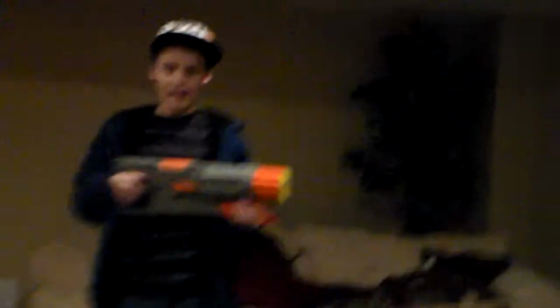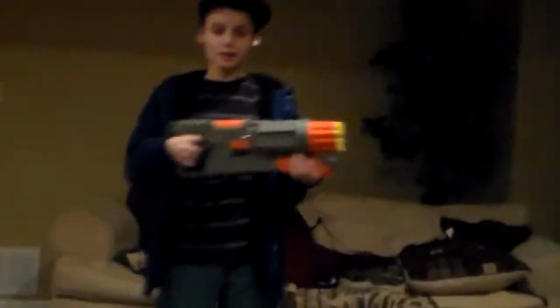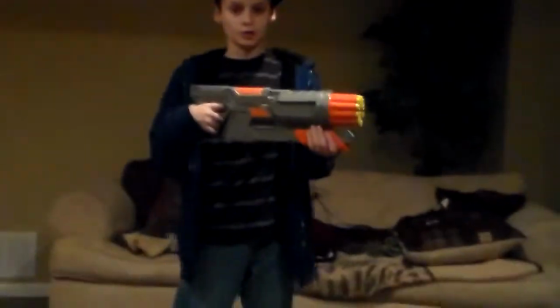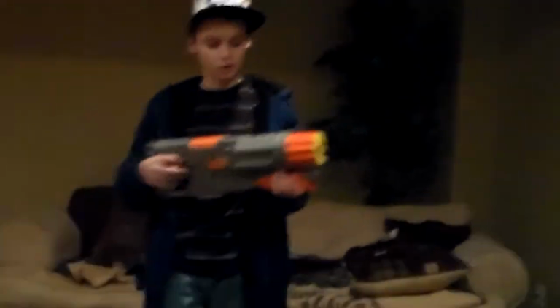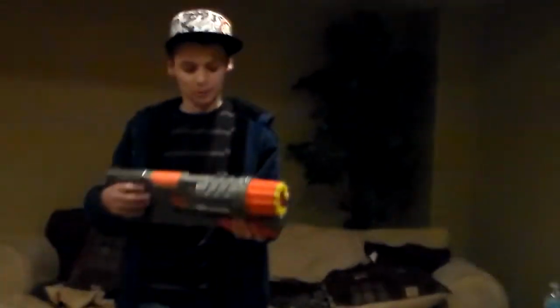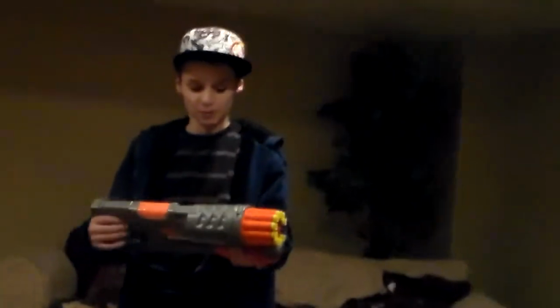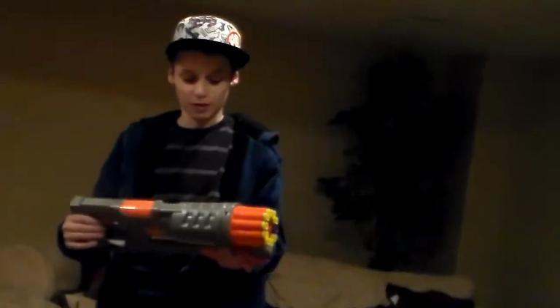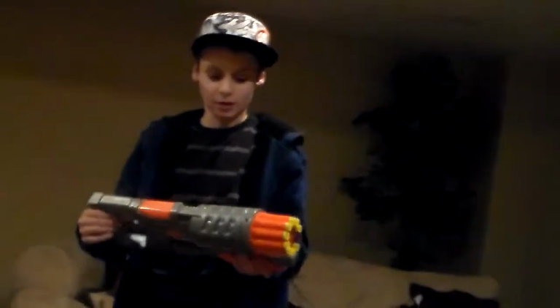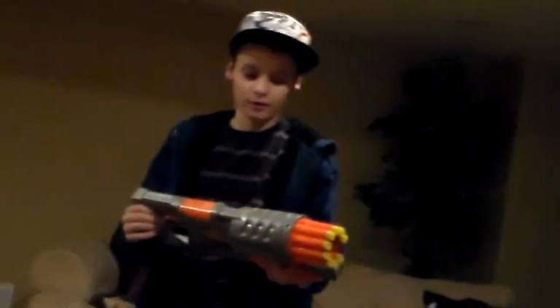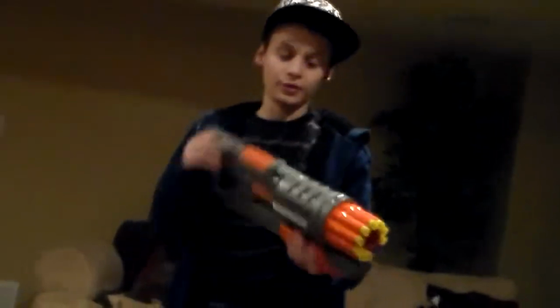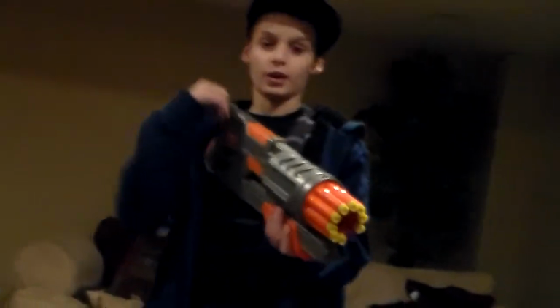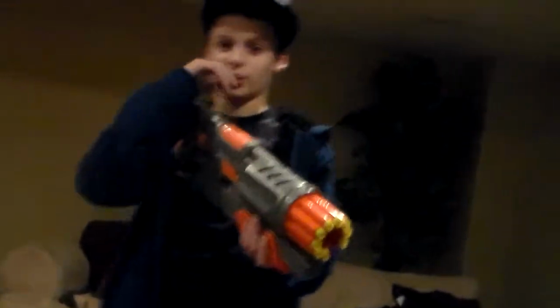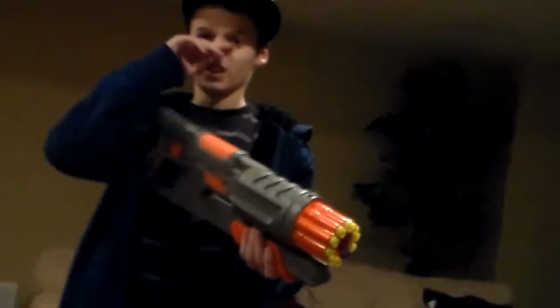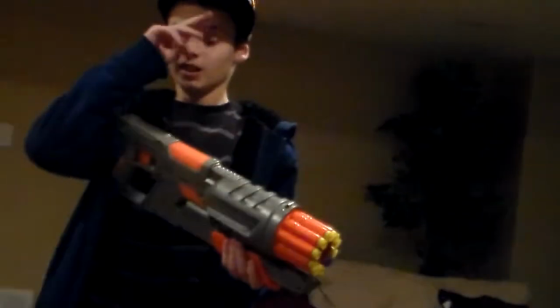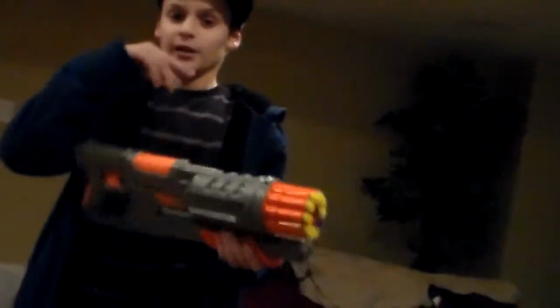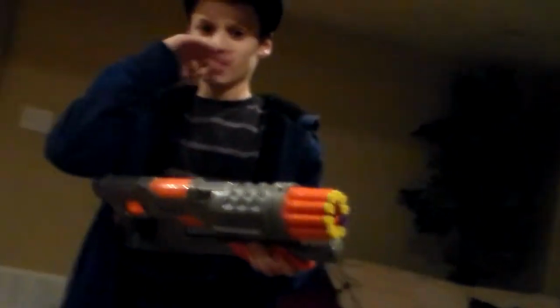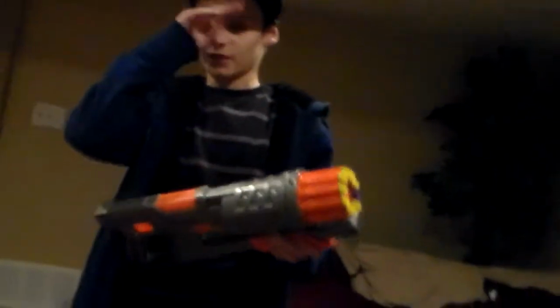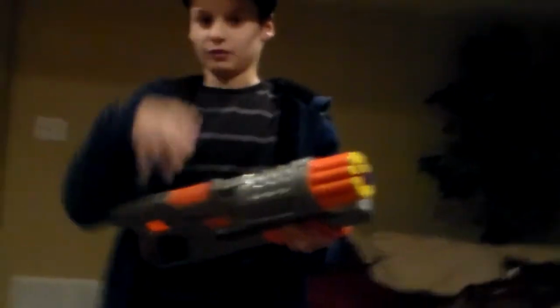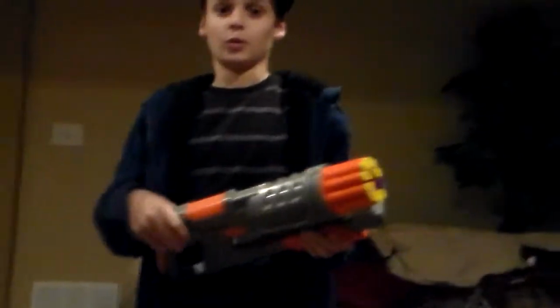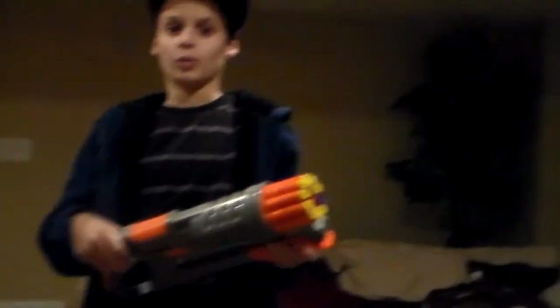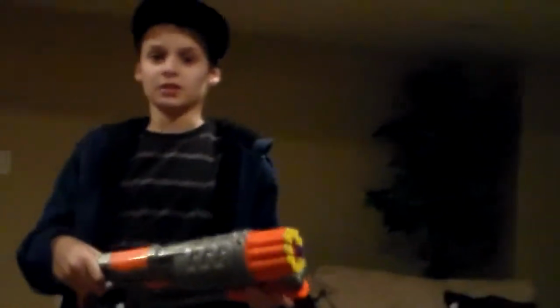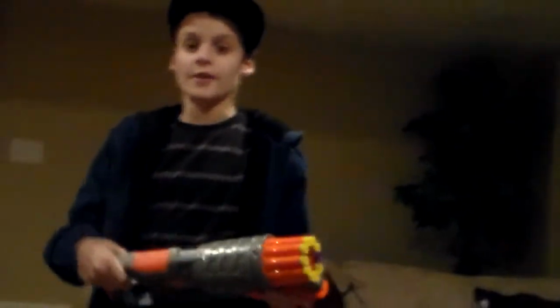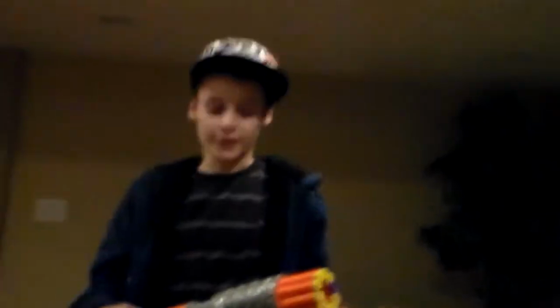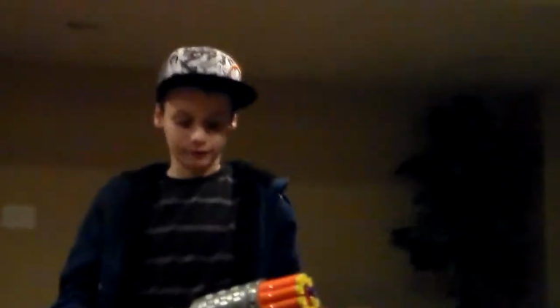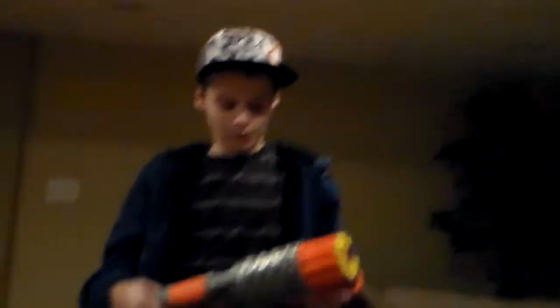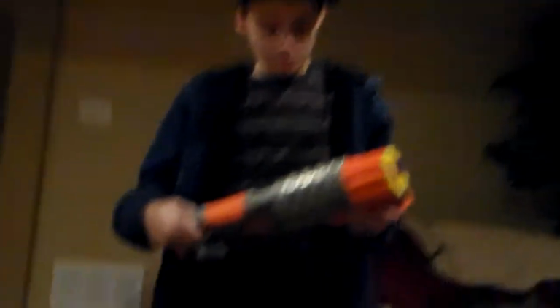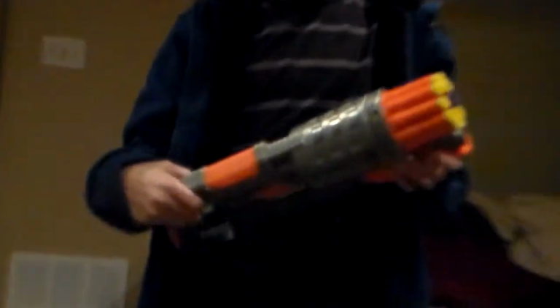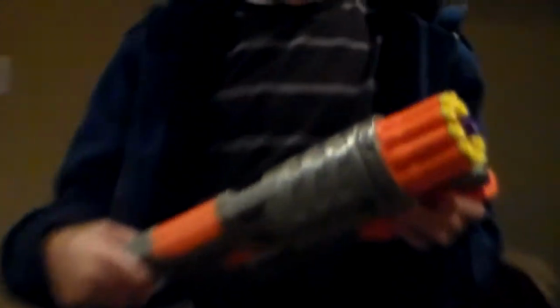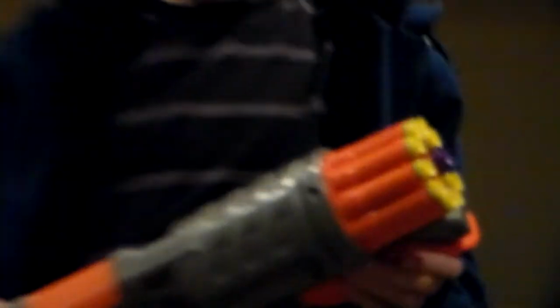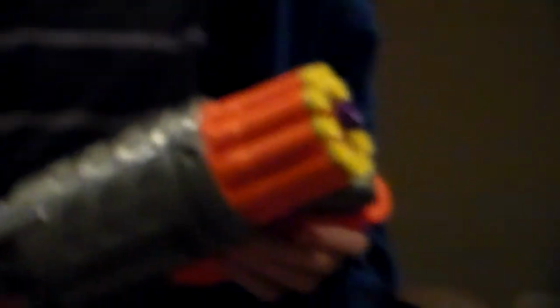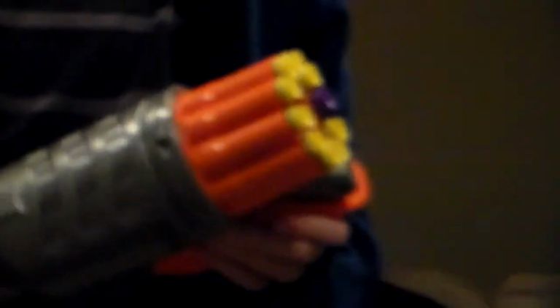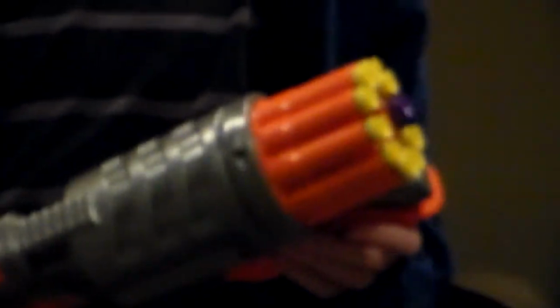Hello YouTube. I'll be doing another Nerf review. Well, not a Nerf review — it's a Buzz B Toys review.